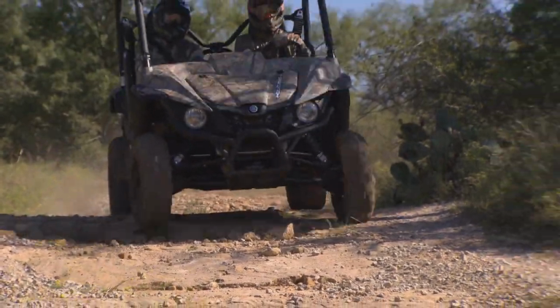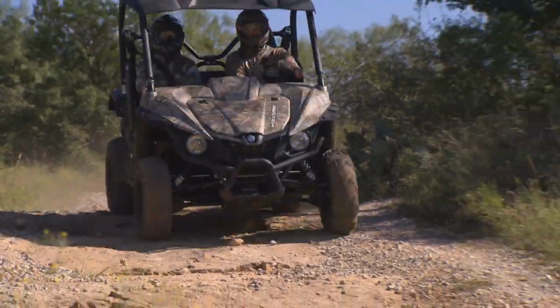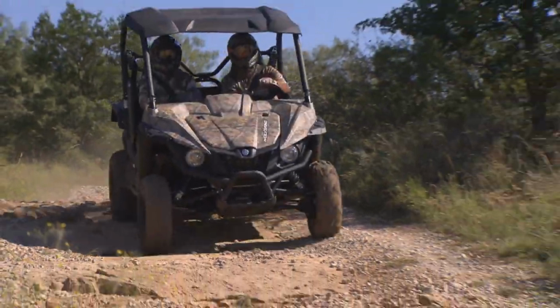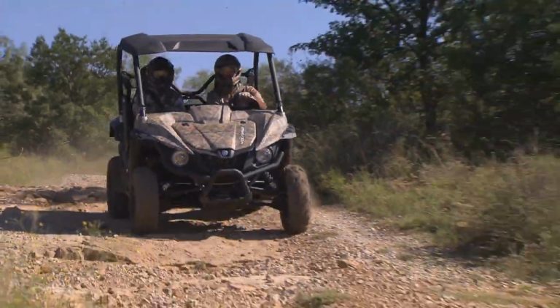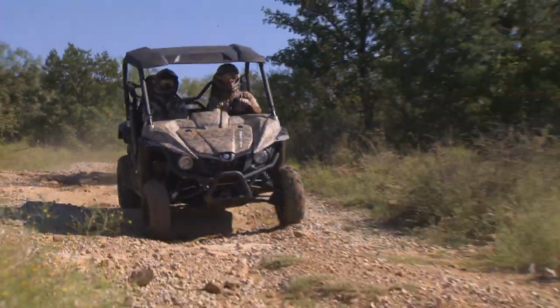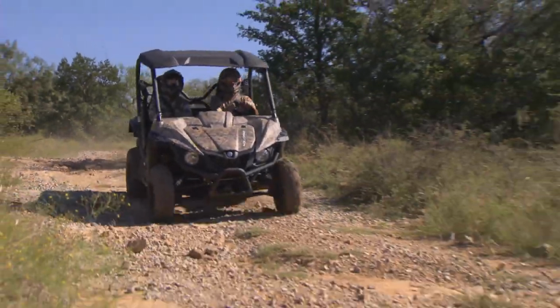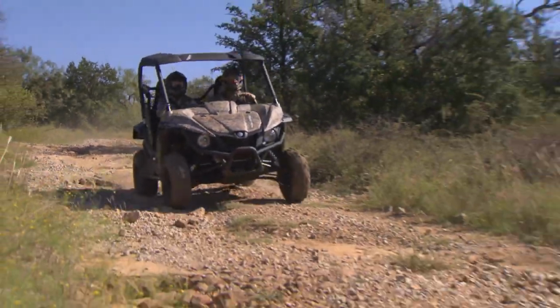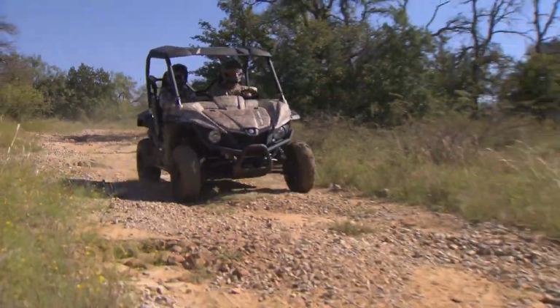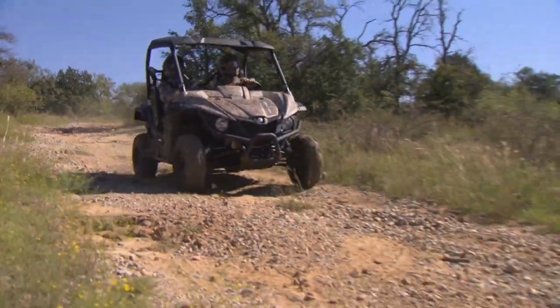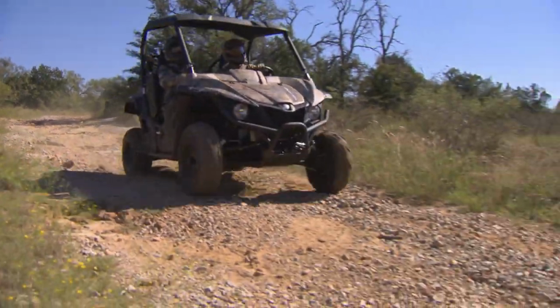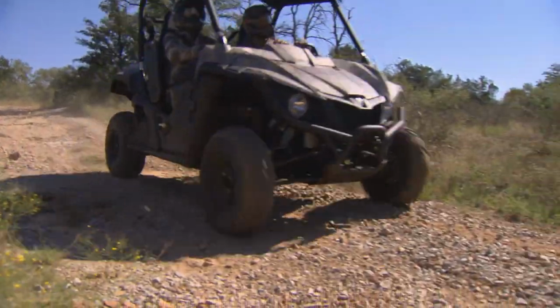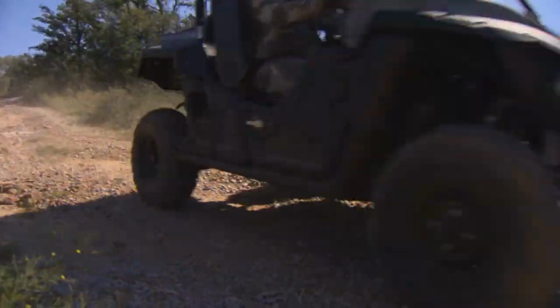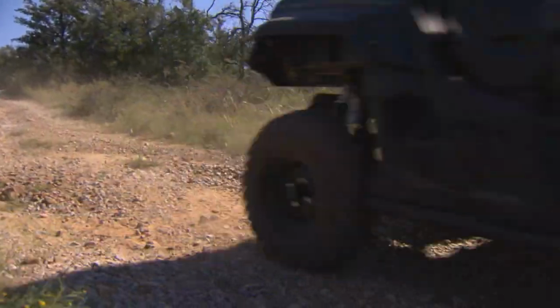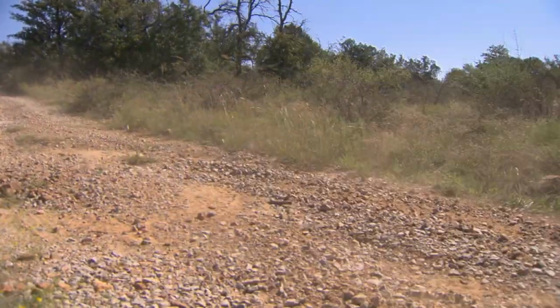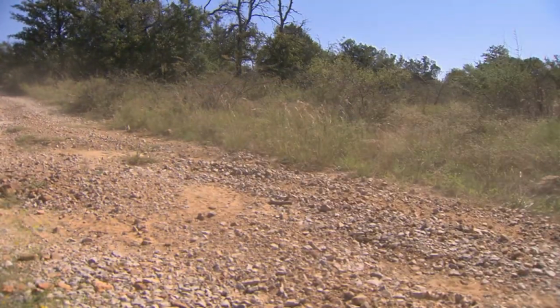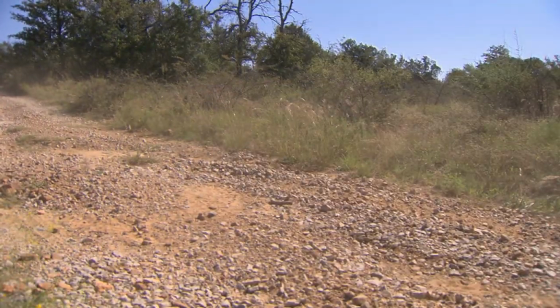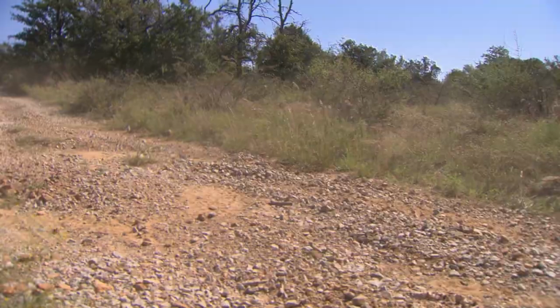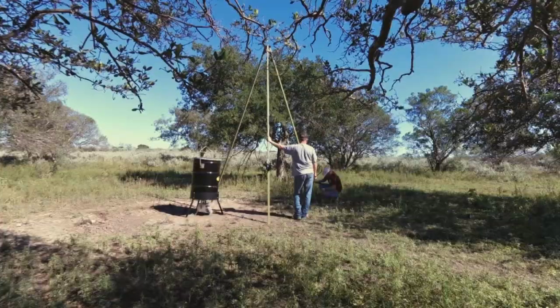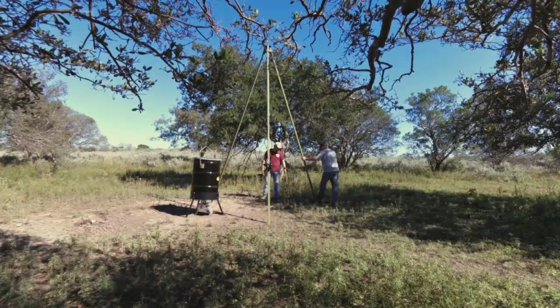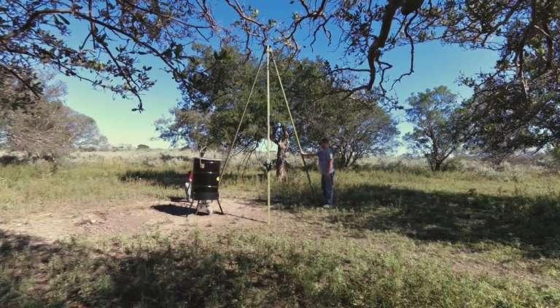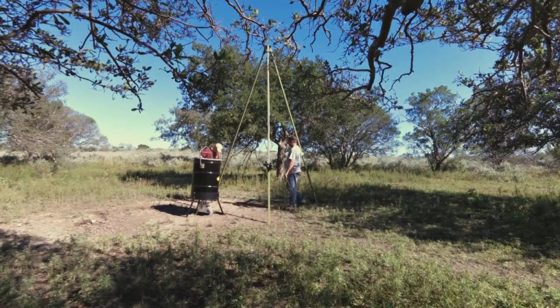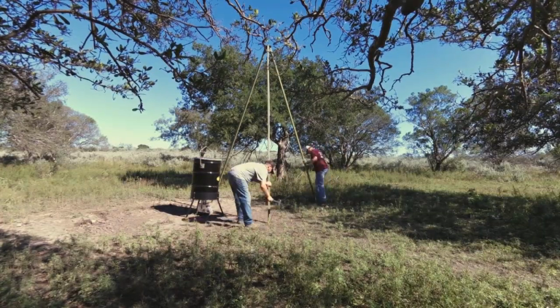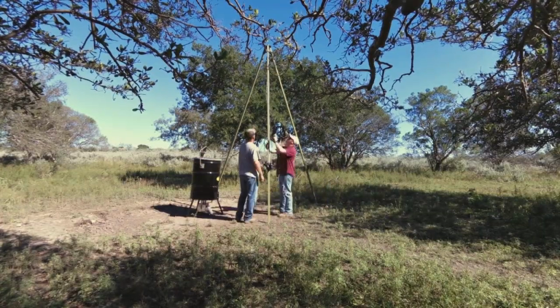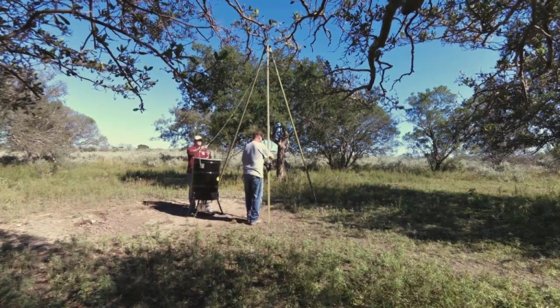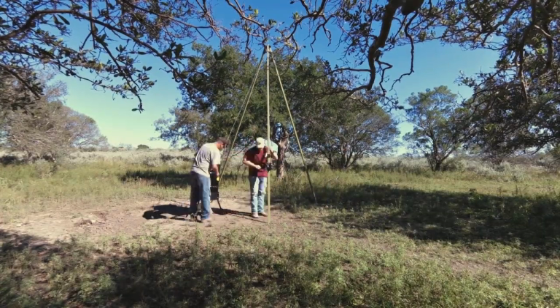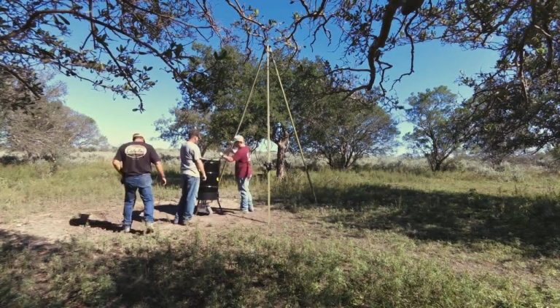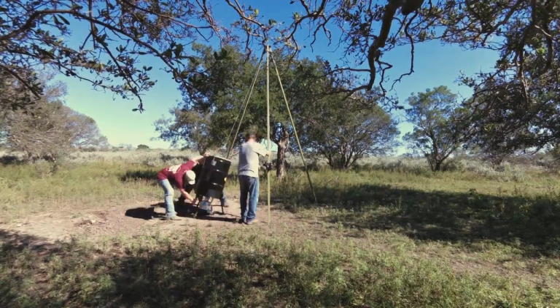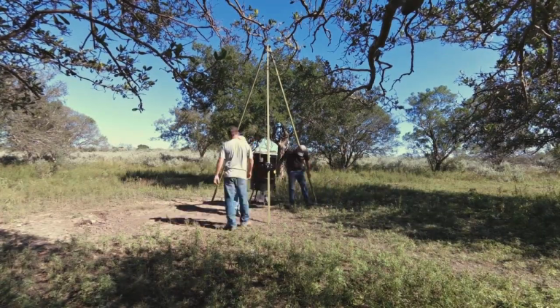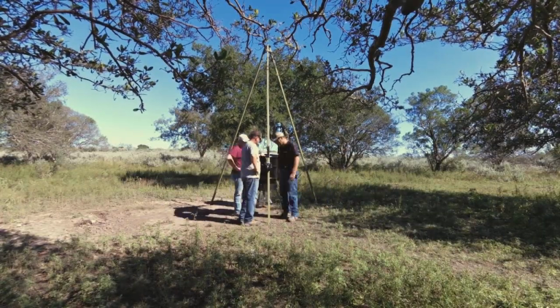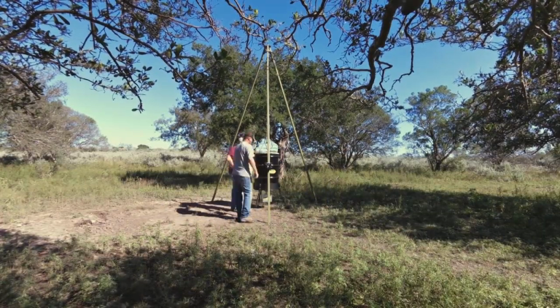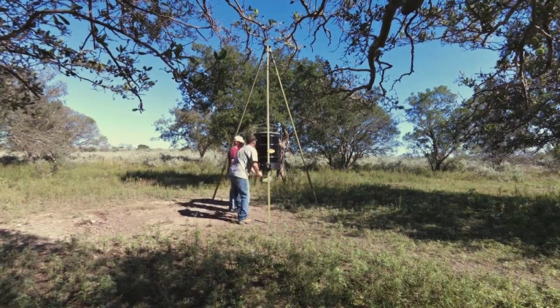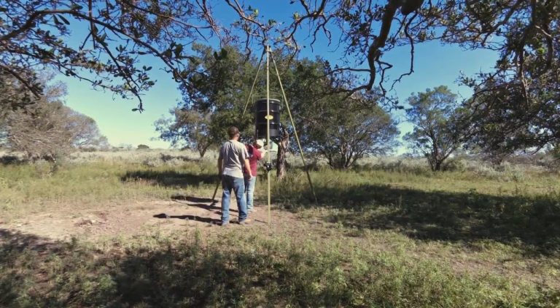As Wade utilizes the Yamaha side-by-sides to travel across the ranch, he and the crew are also setting up their new Spintec wildlife feeders.